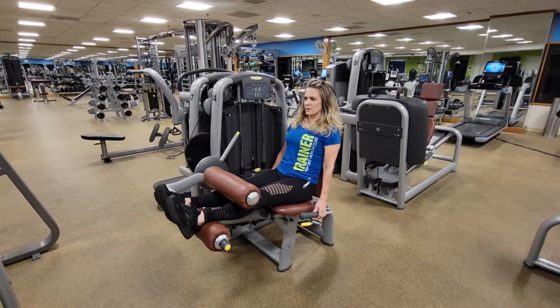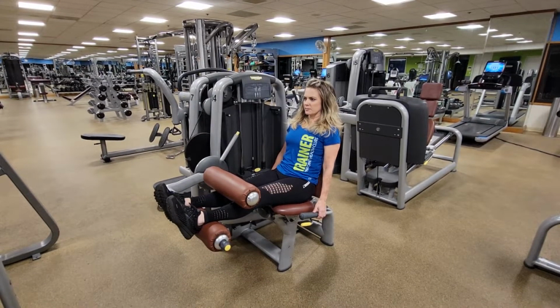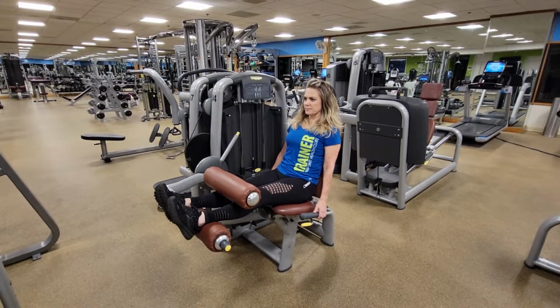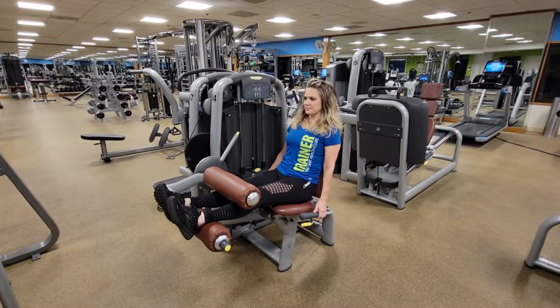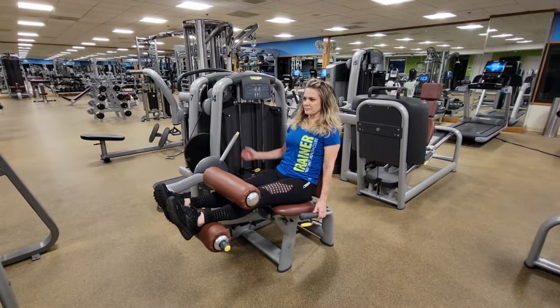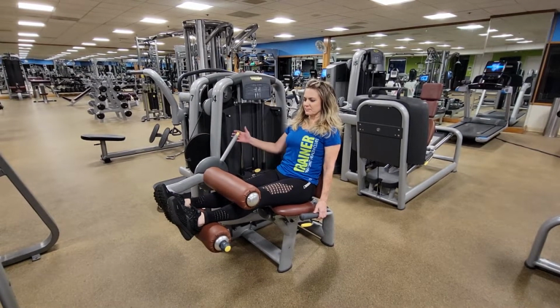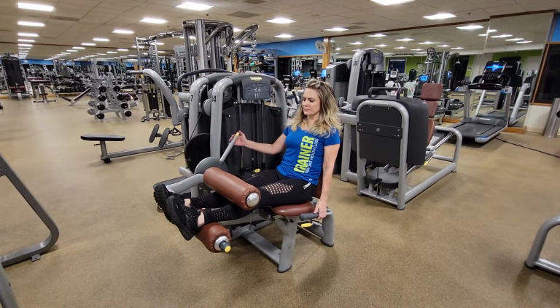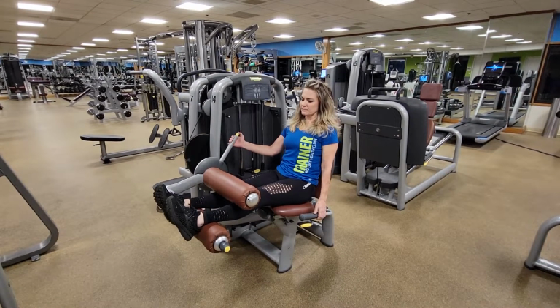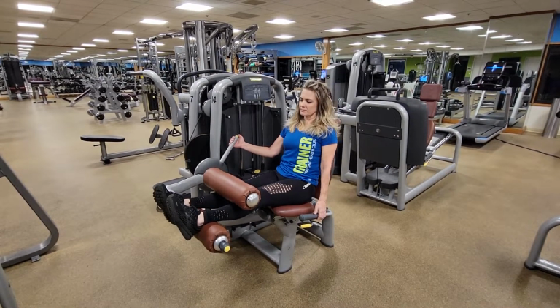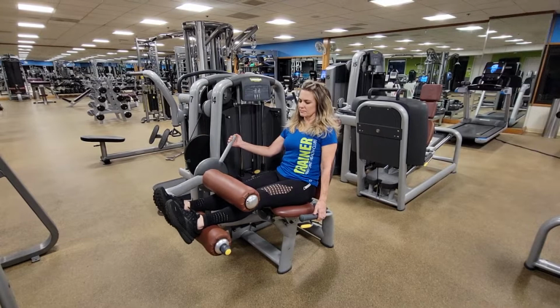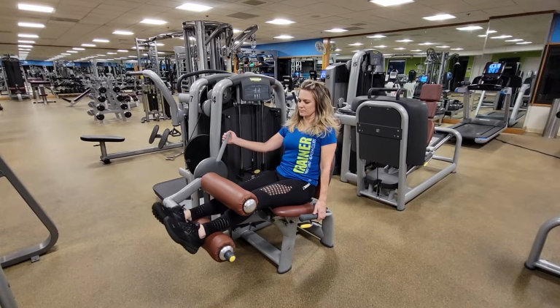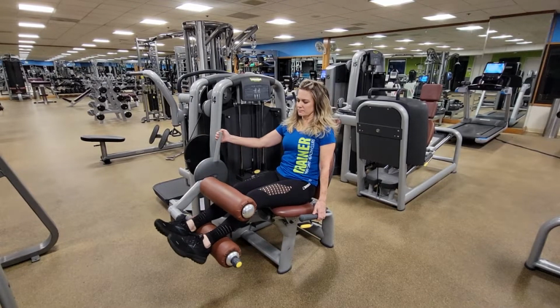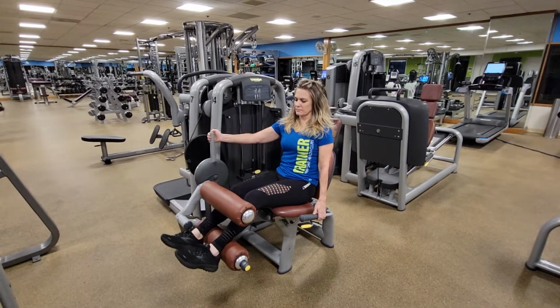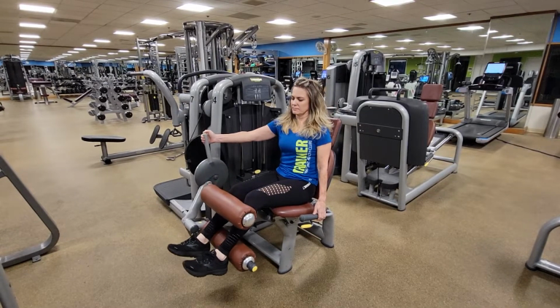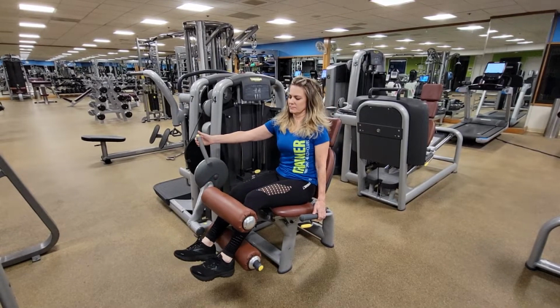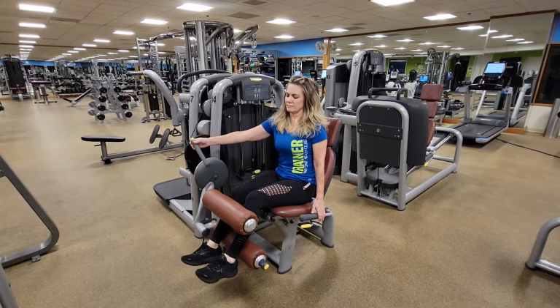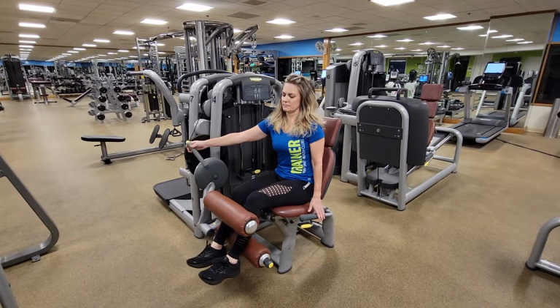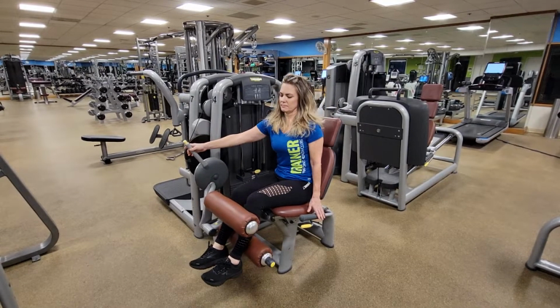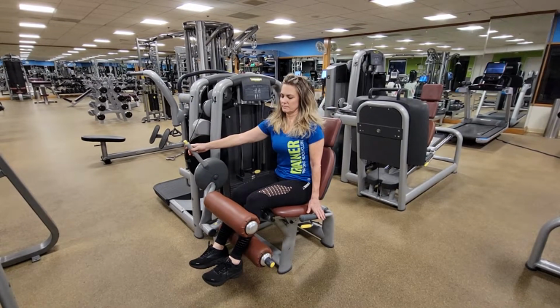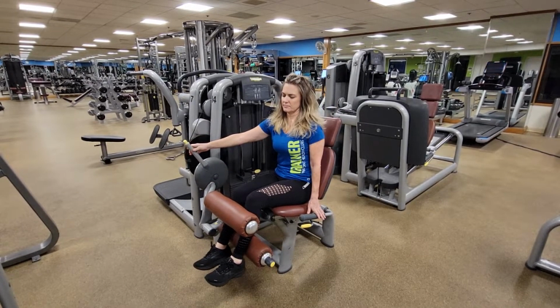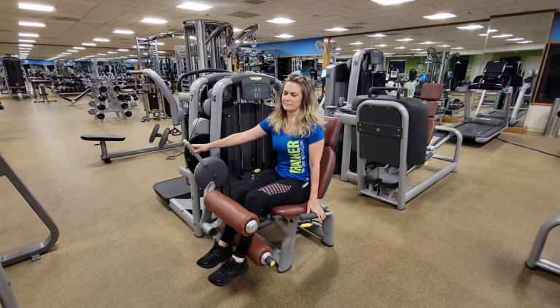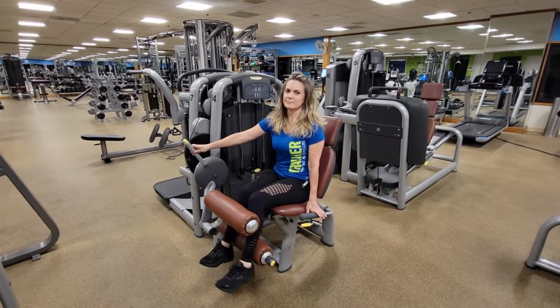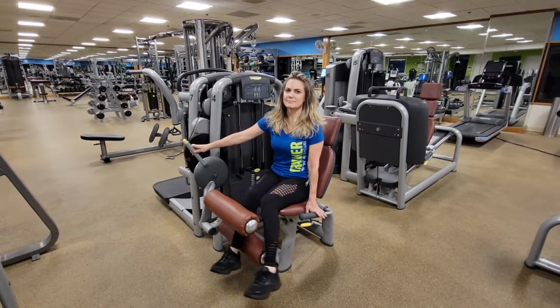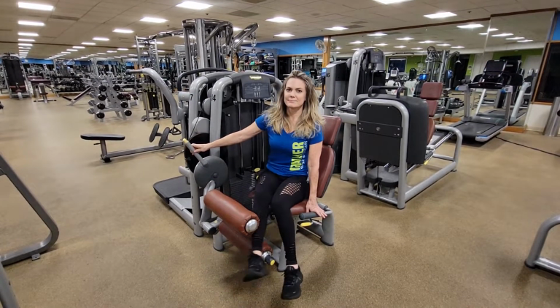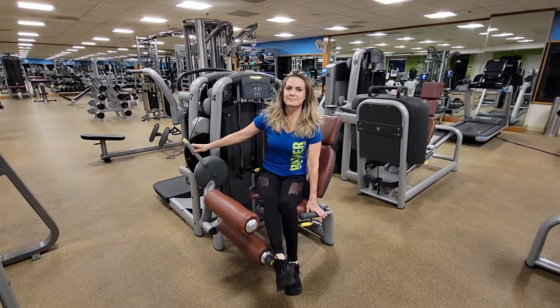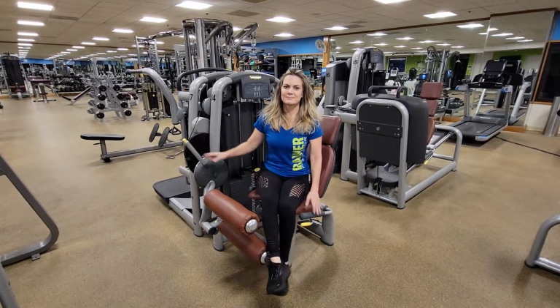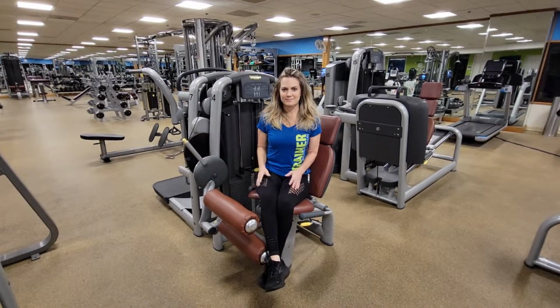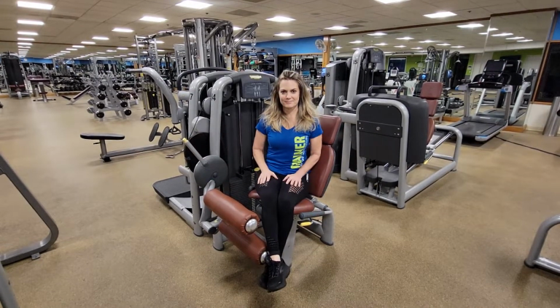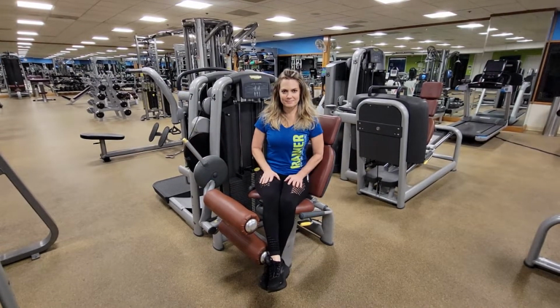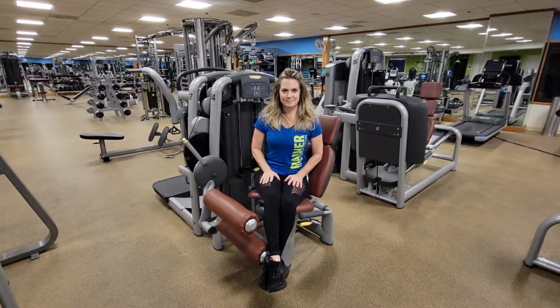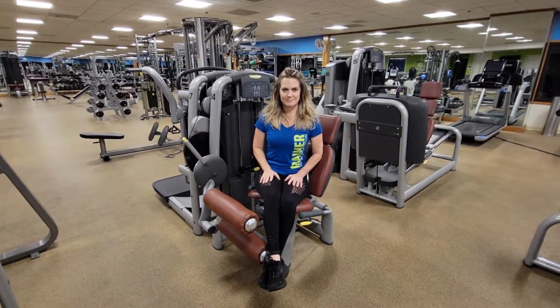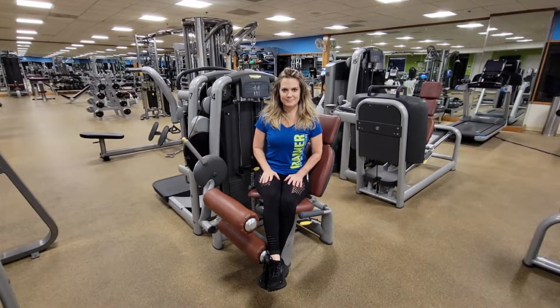When you're done, press the lever arm button, lower it down until you feel it click in, and slide yourself out. That's our leg curl machine.